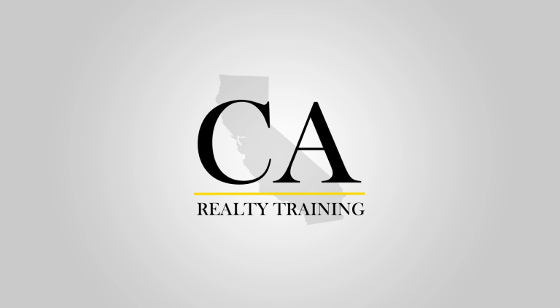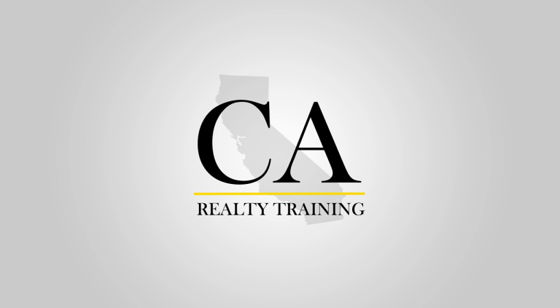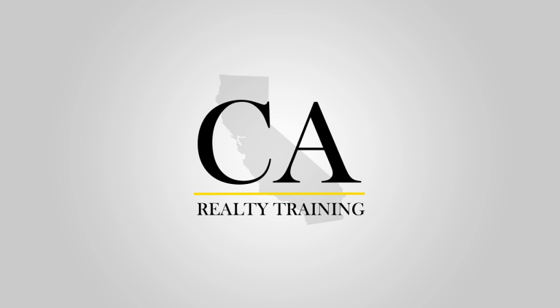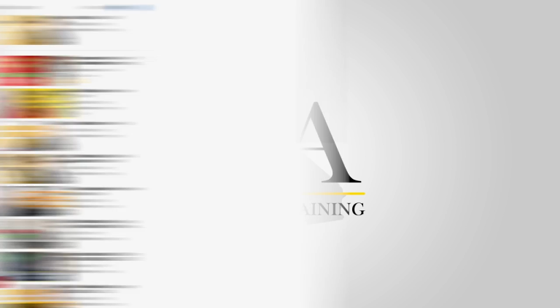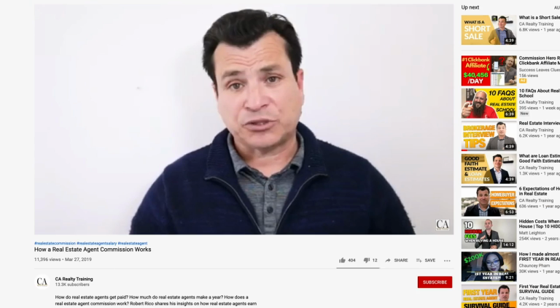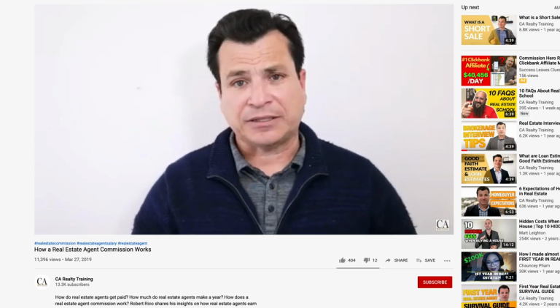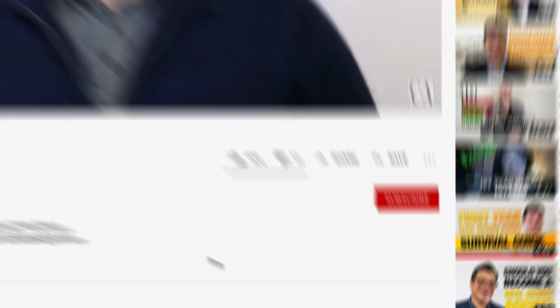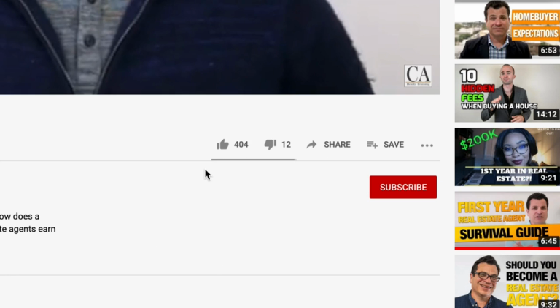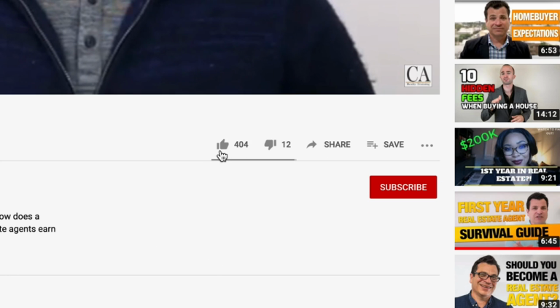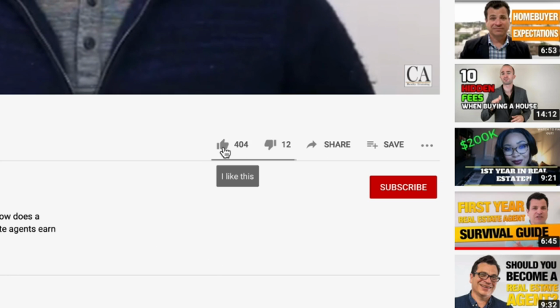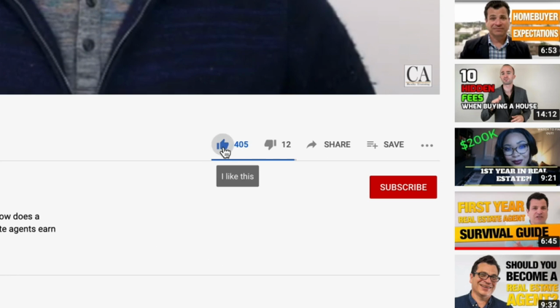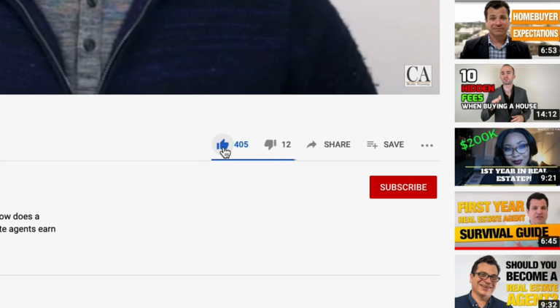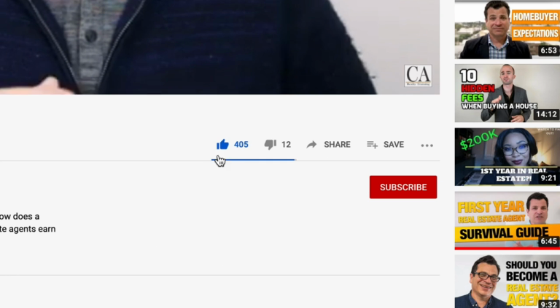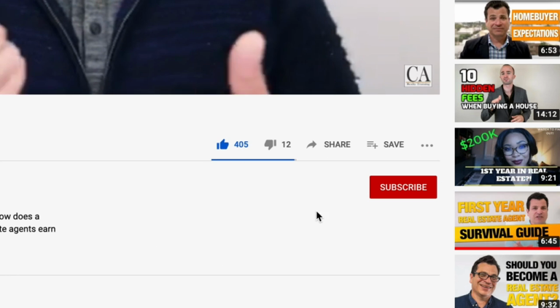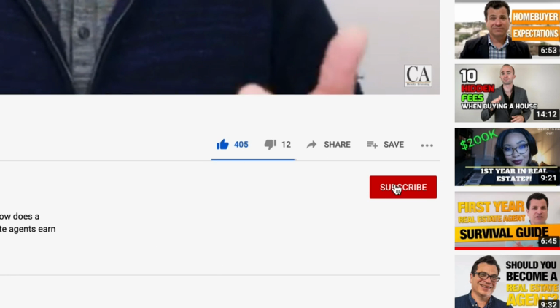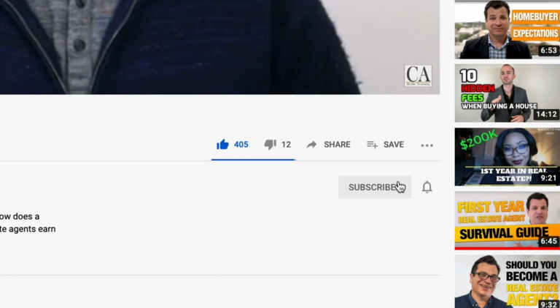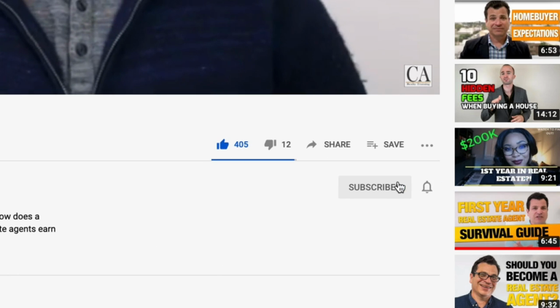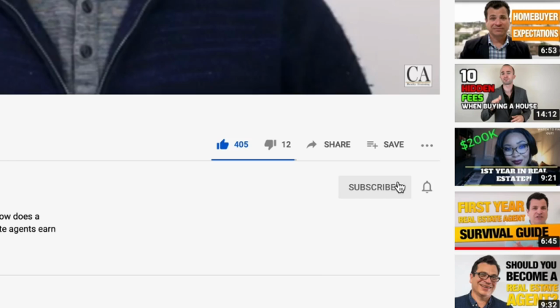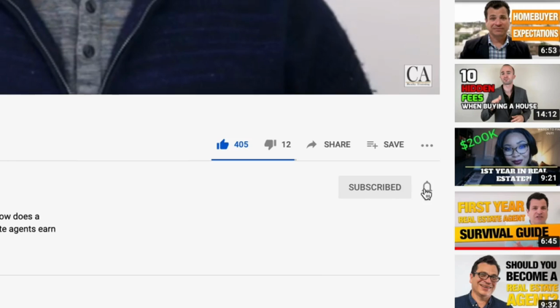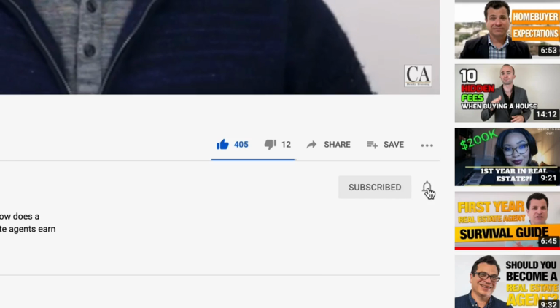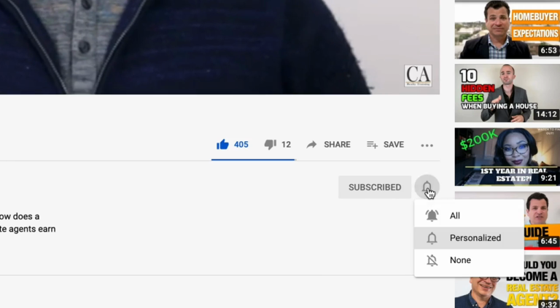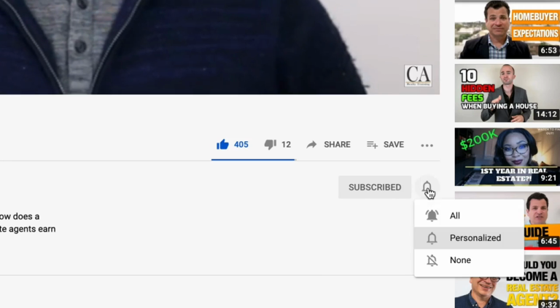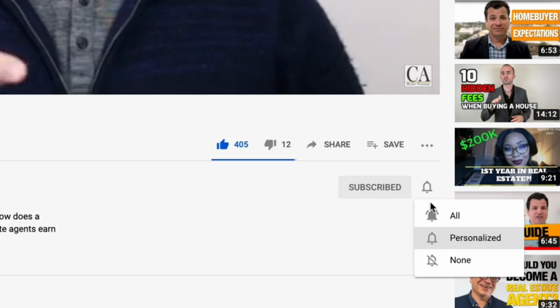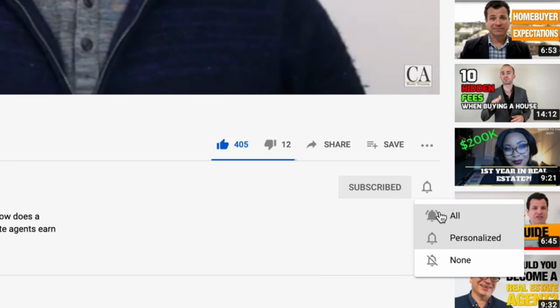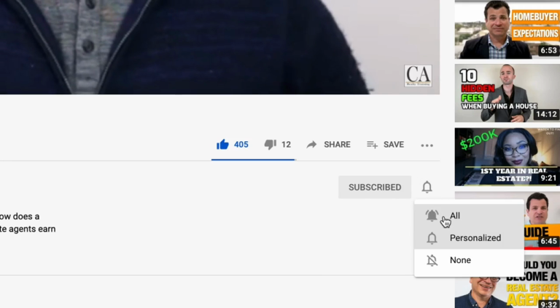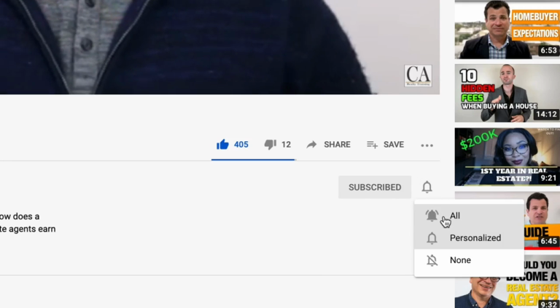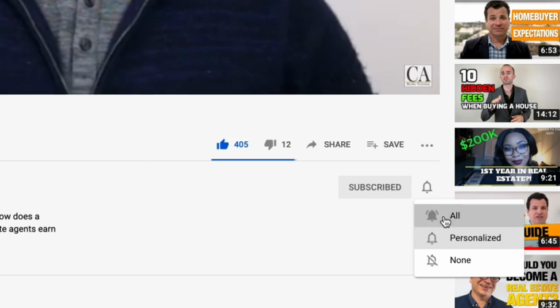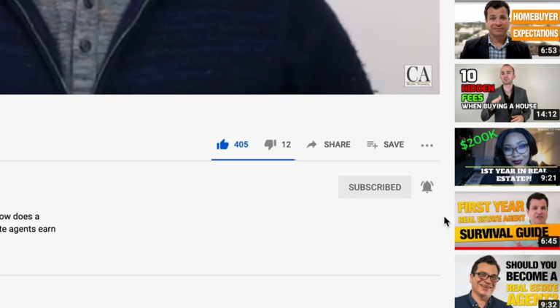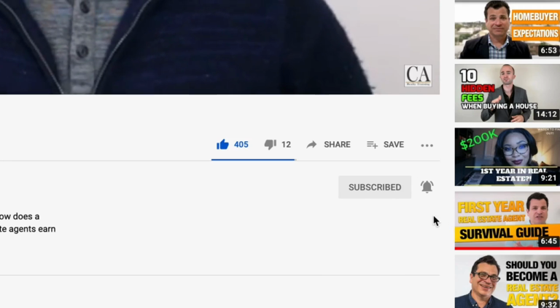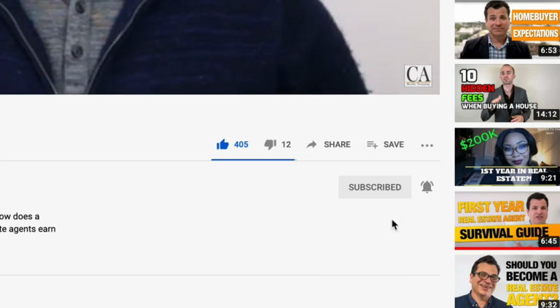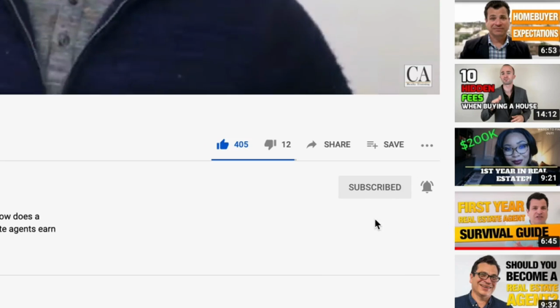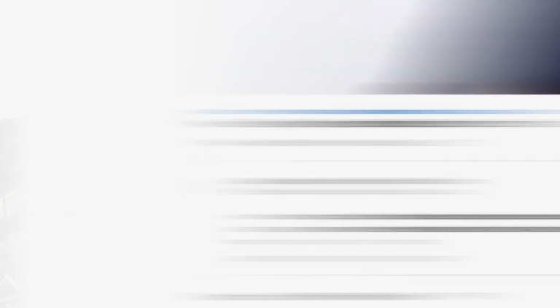Before we get to it, I want you to like the video. Subscribe to the channel if you haven't already. Yeah, you got to hit that bell icon.